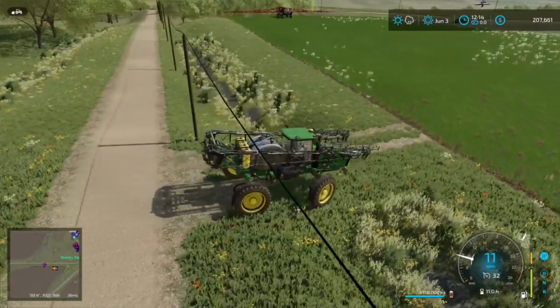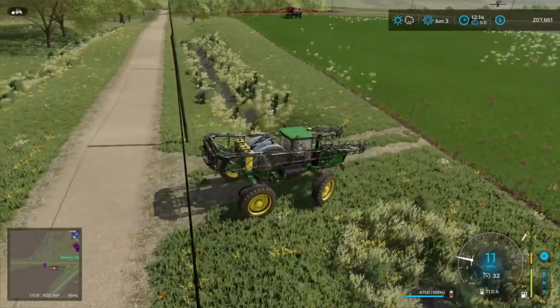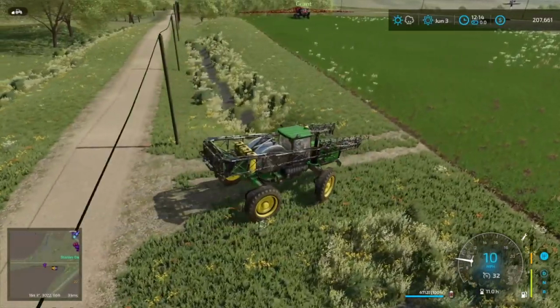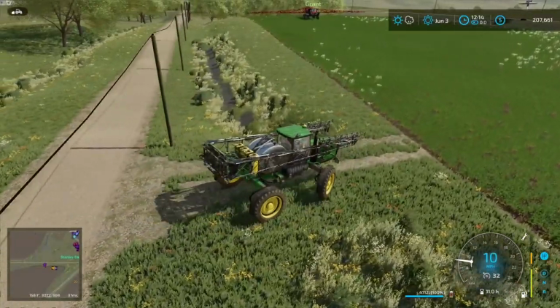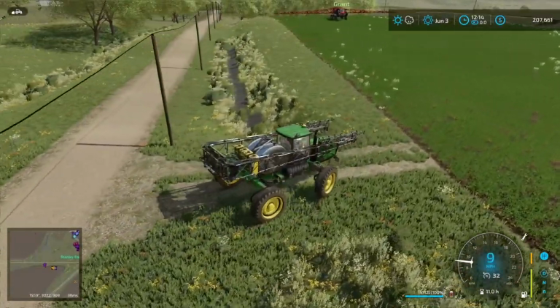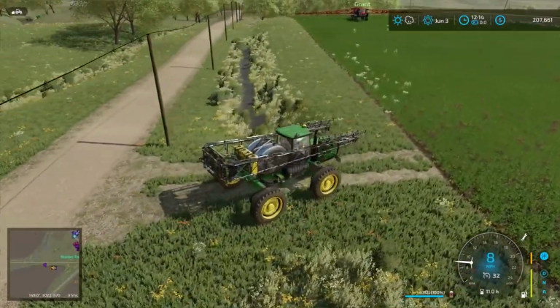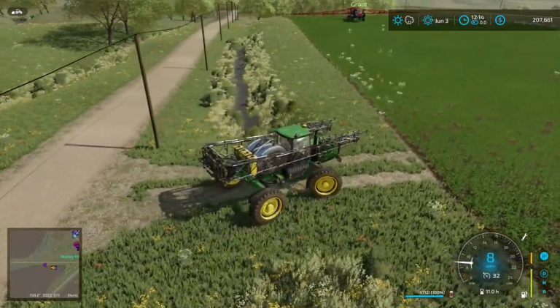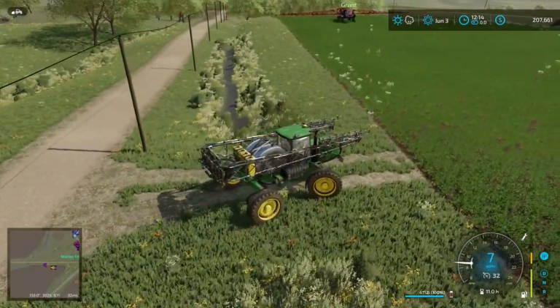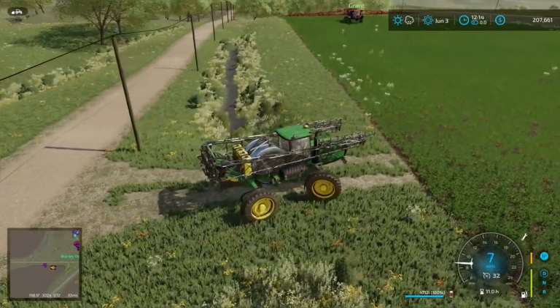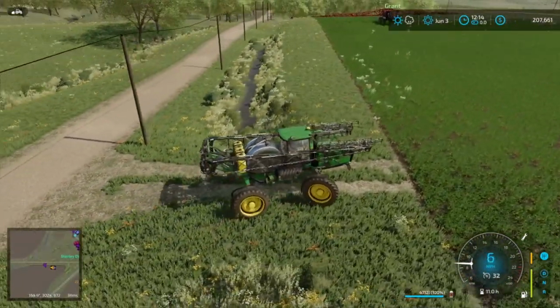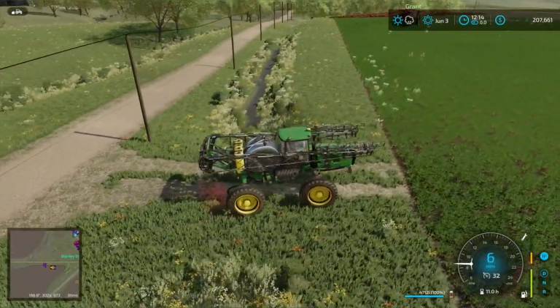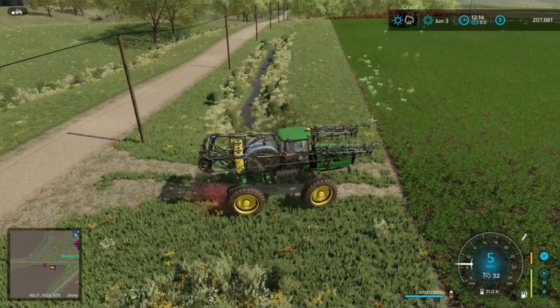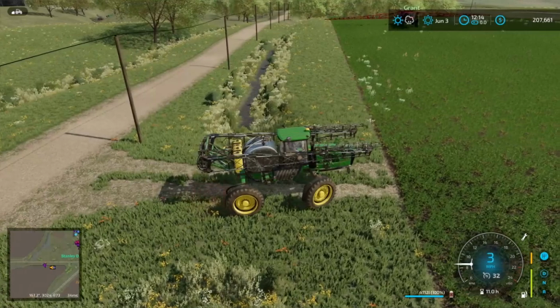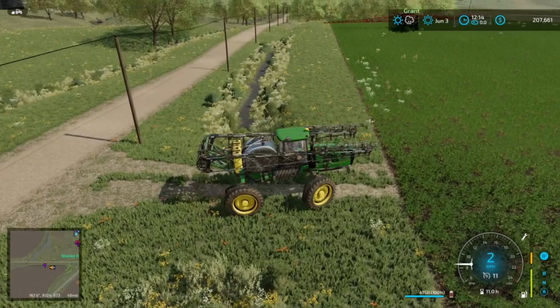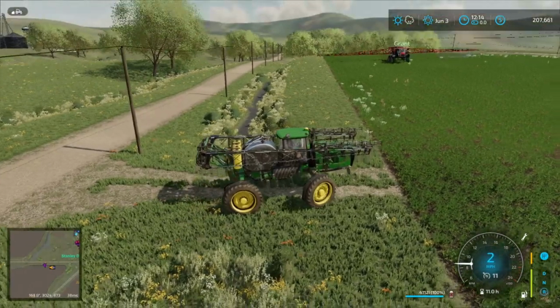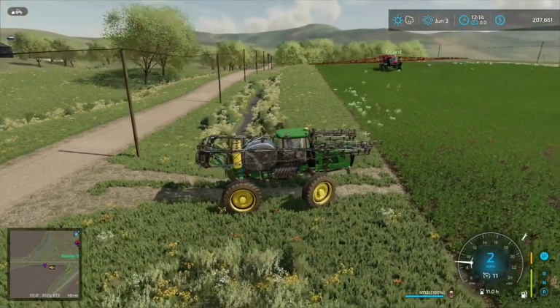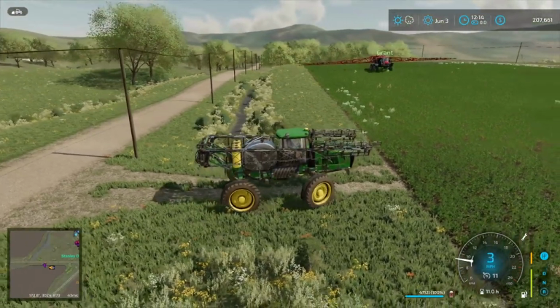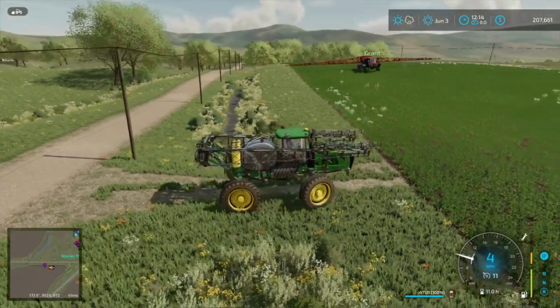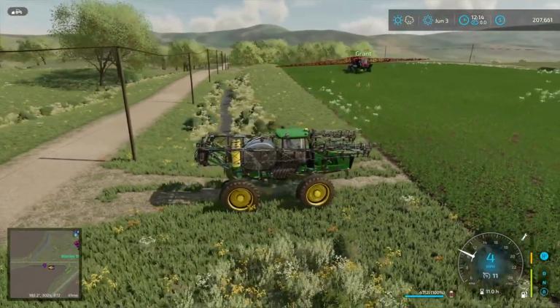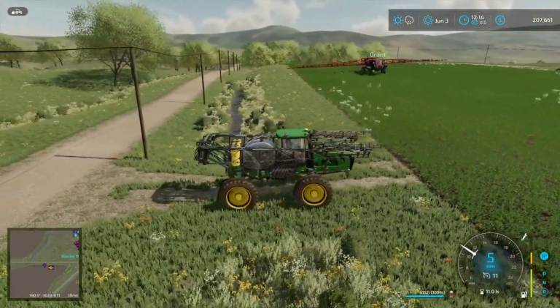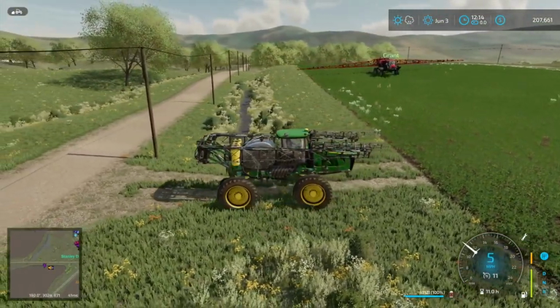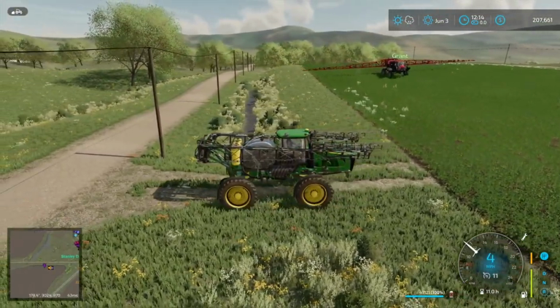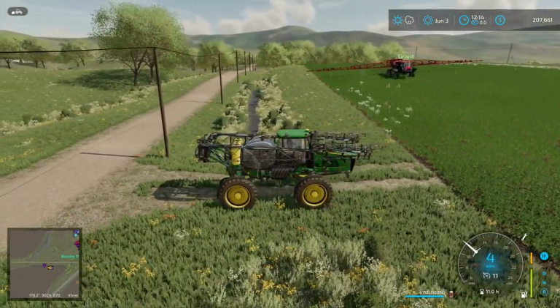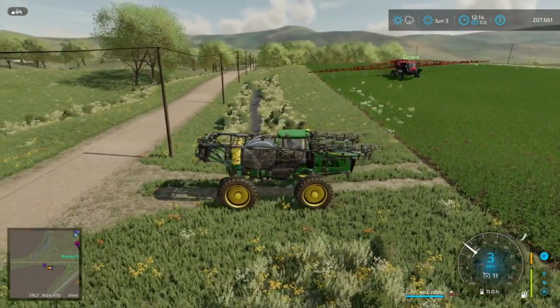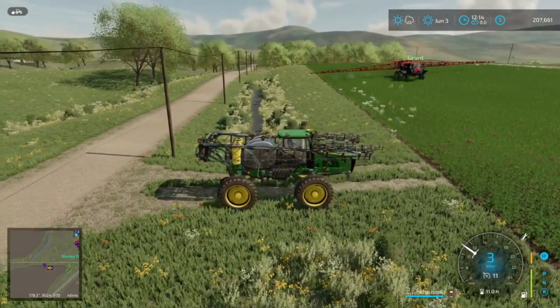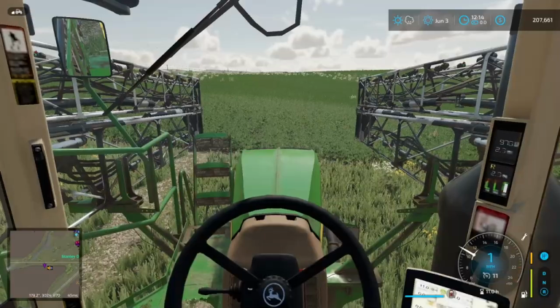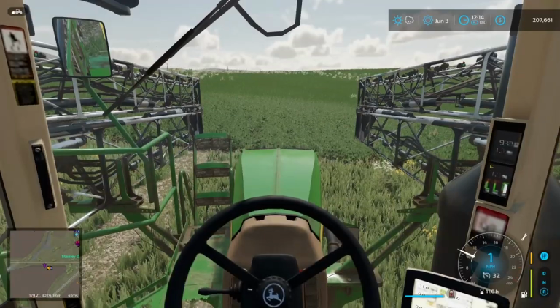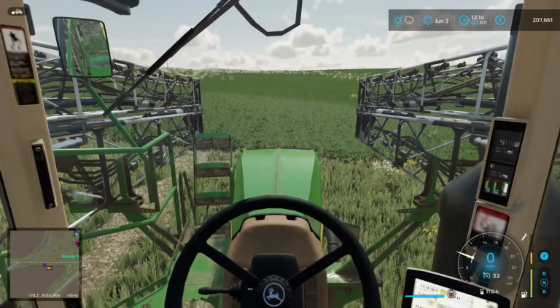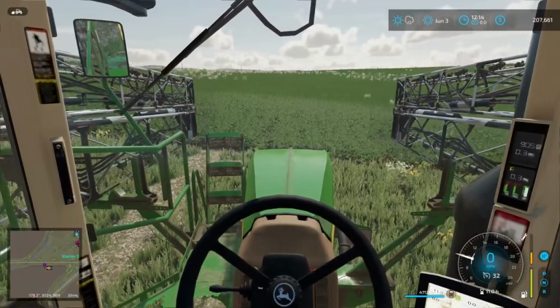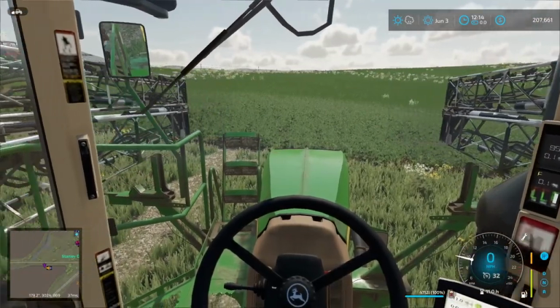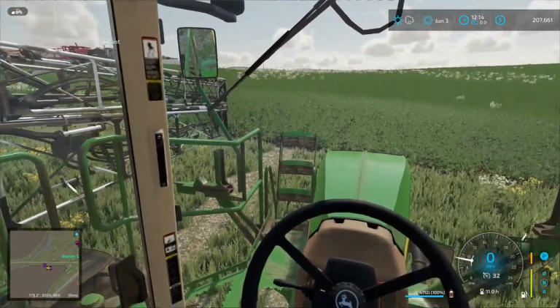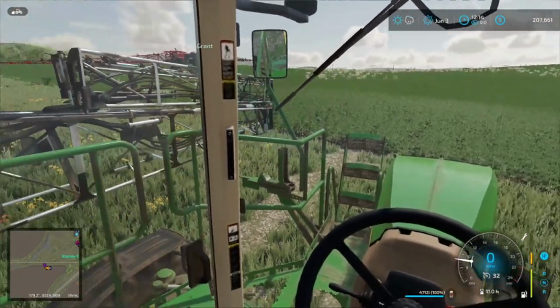We got Nate — Nate's demoing me the sprayer, actually. He has a deer sprayer he also runs, so he's going to run it in the field and we're going to see what we like better.